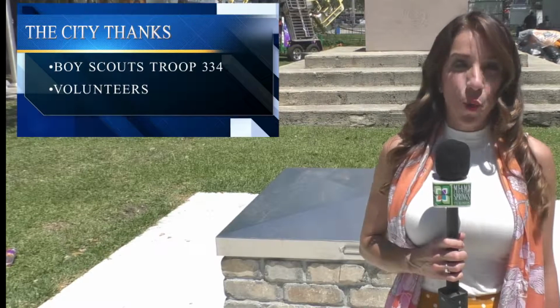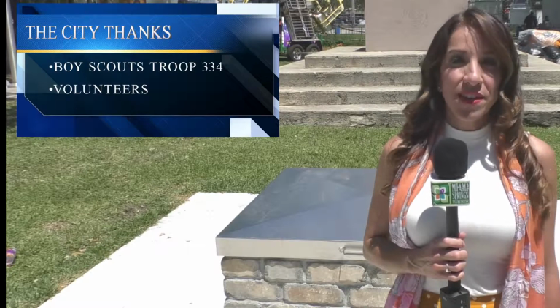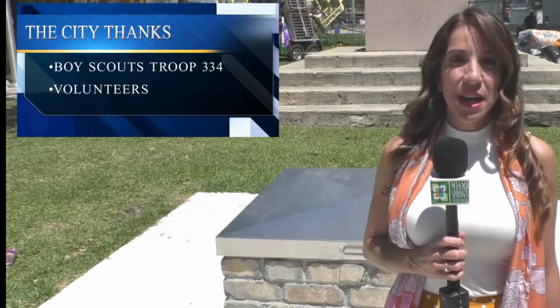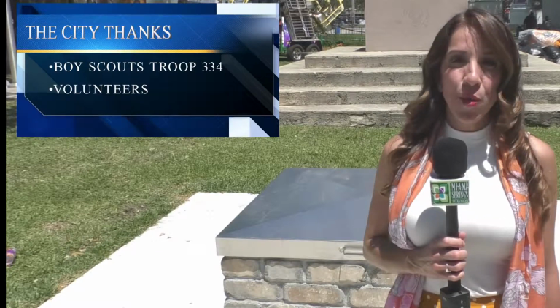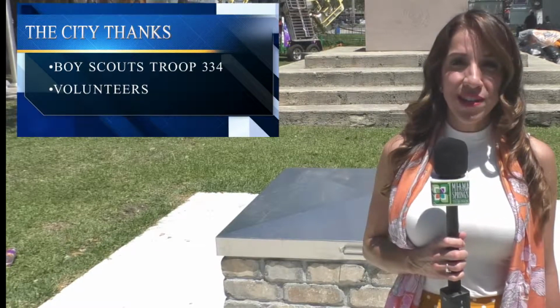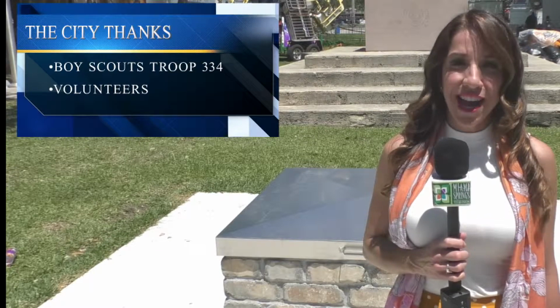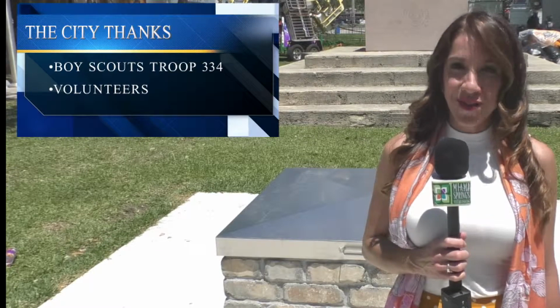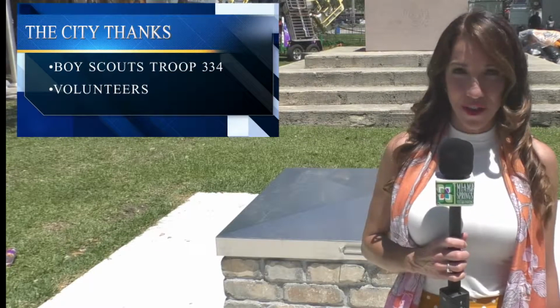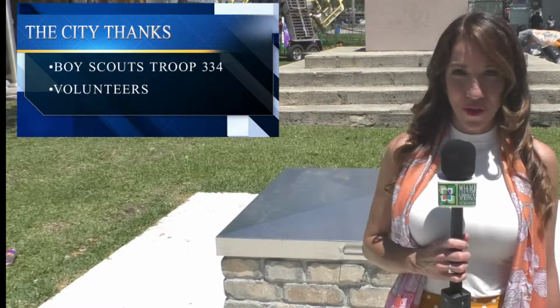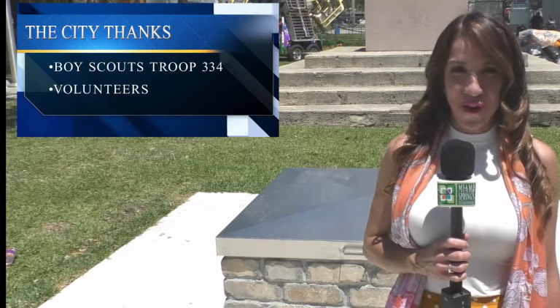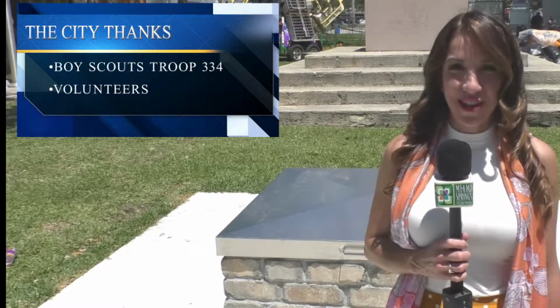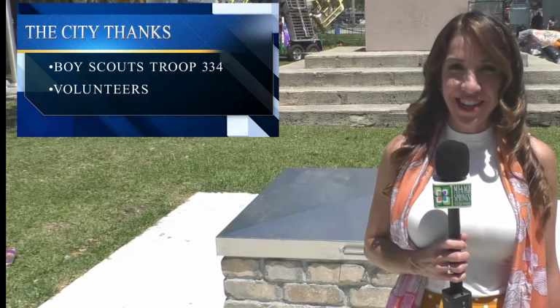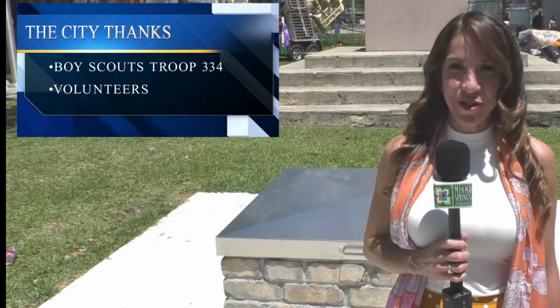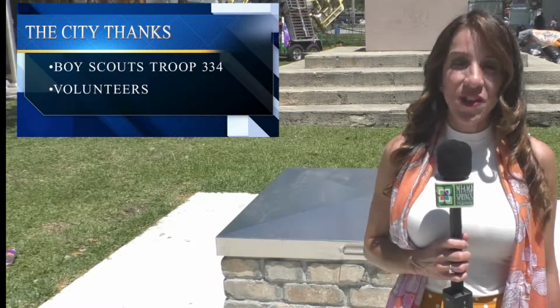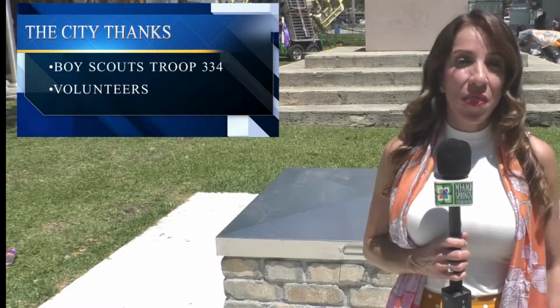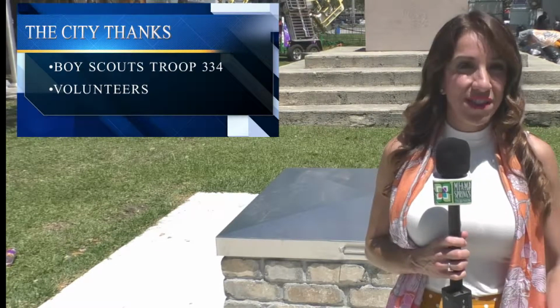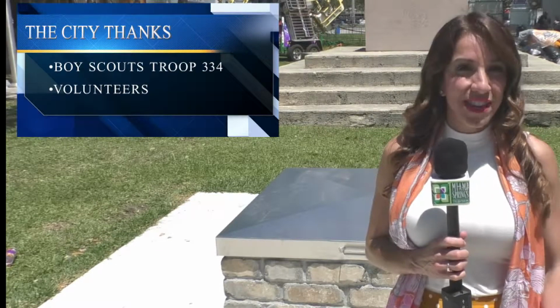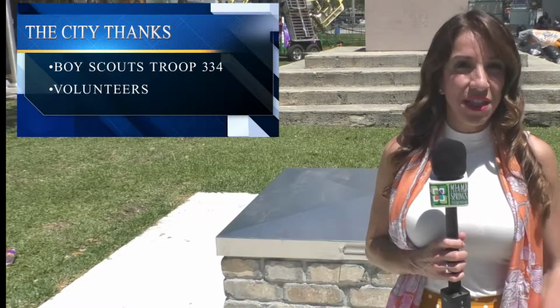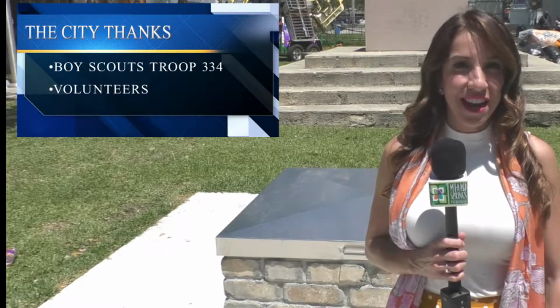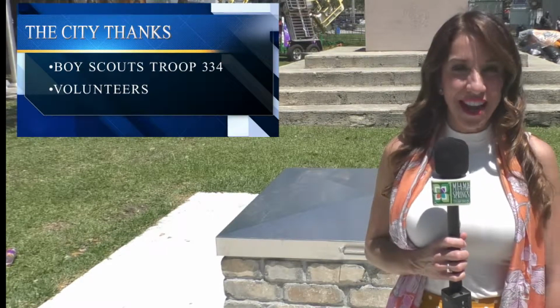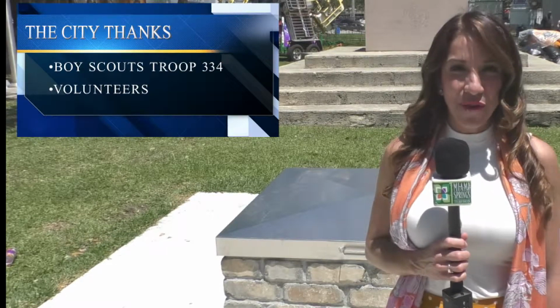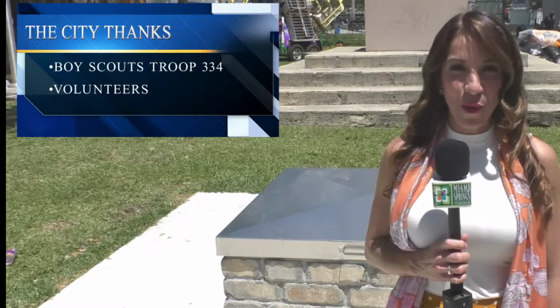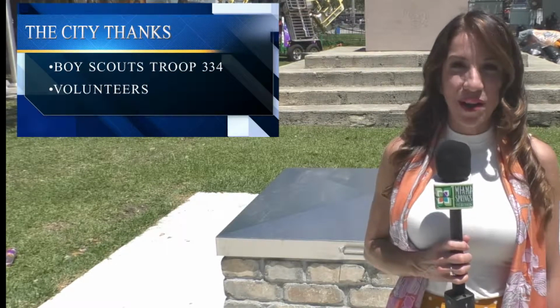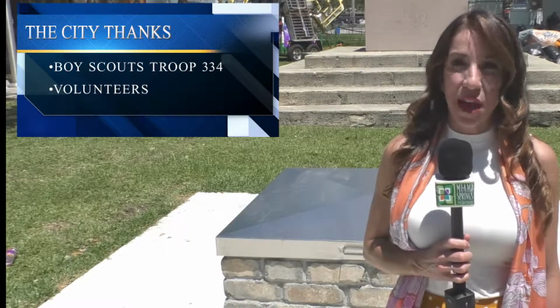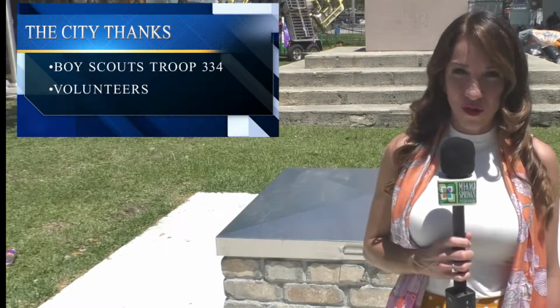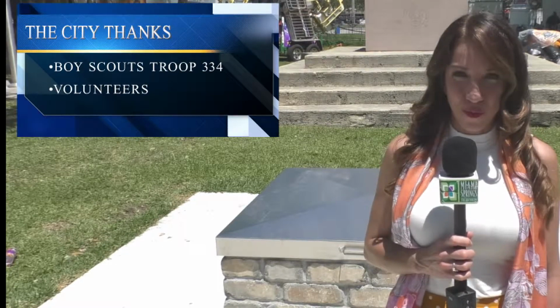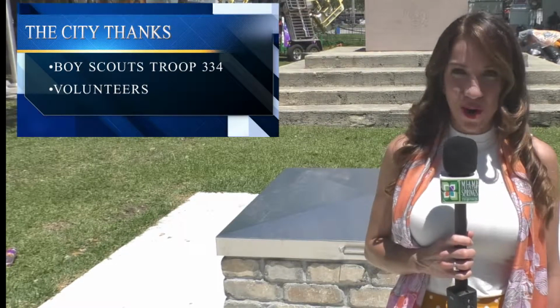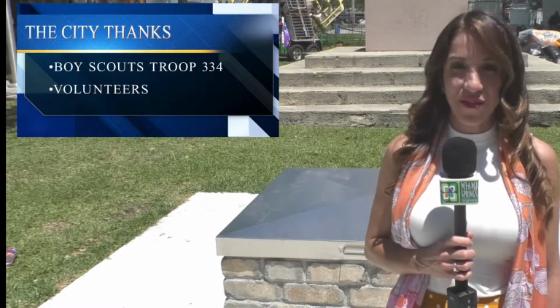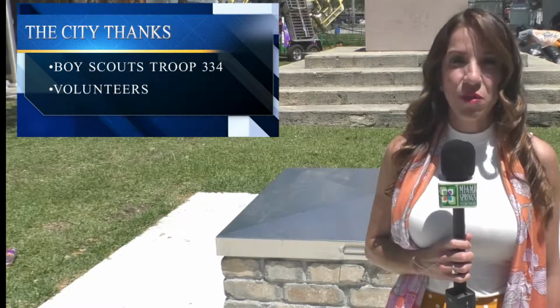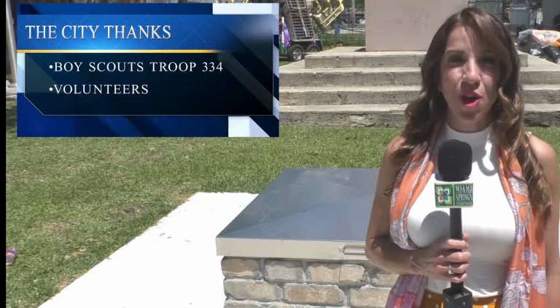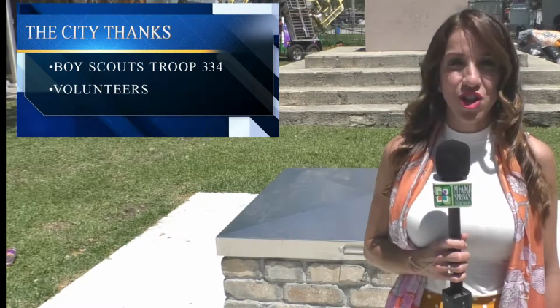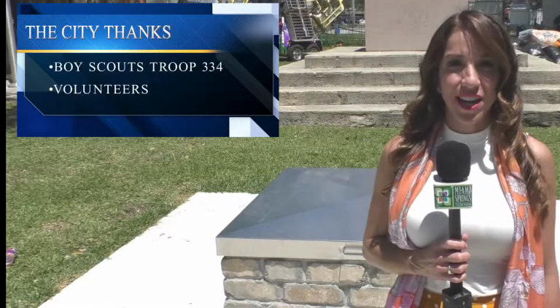With ten Boy Scouts and a few volunteers, the city thanks everyone that was part of this project.